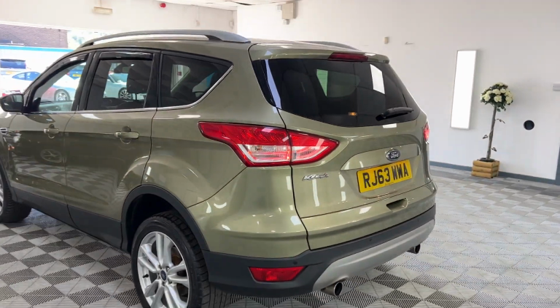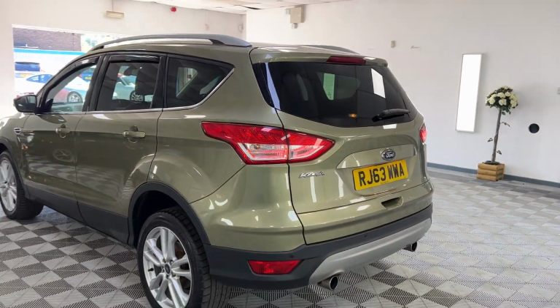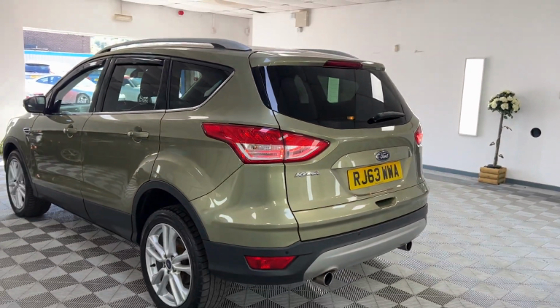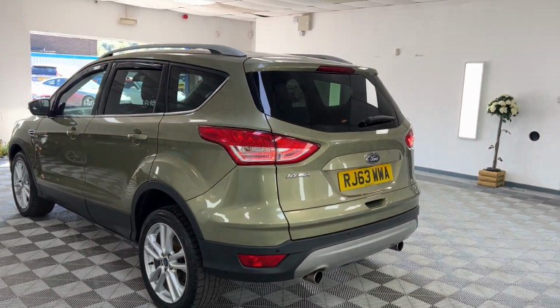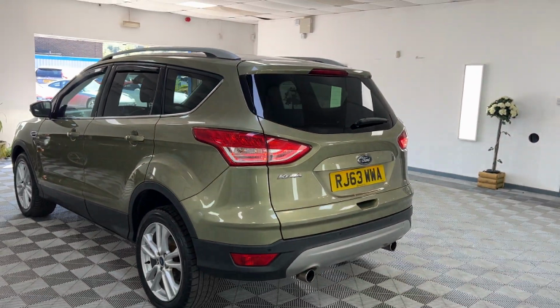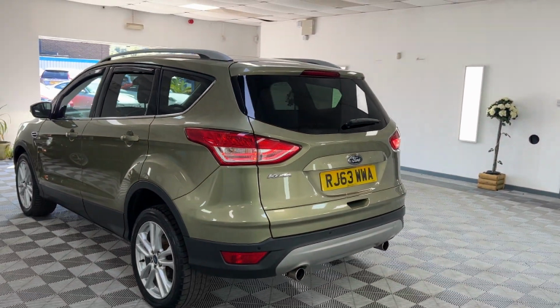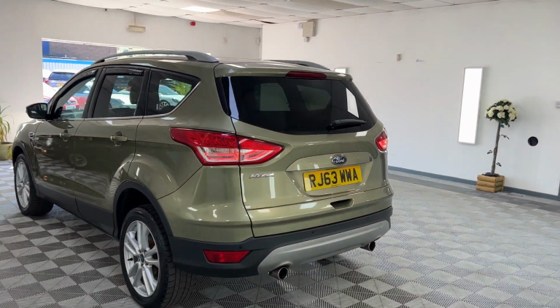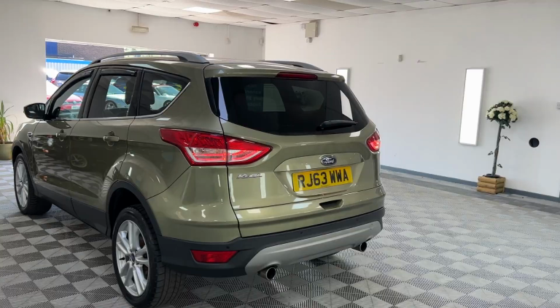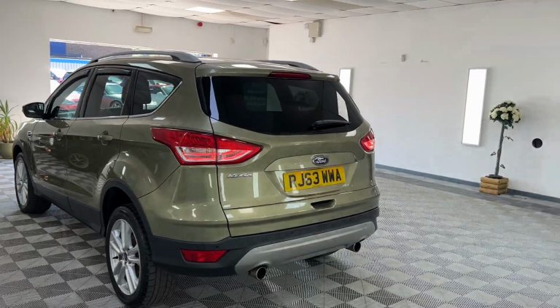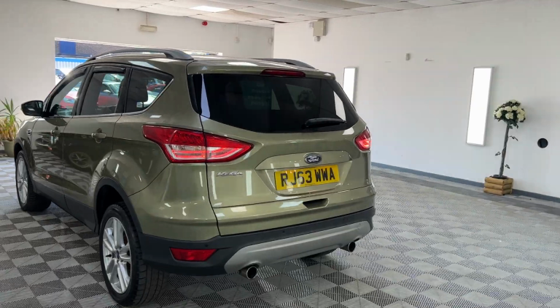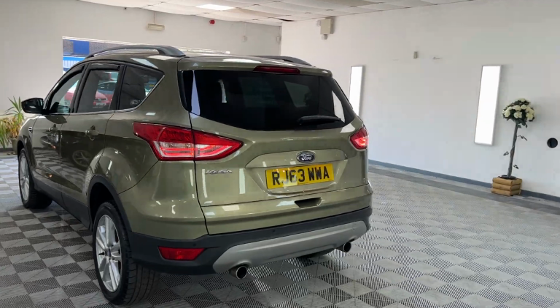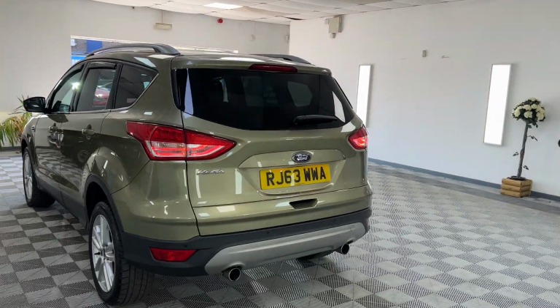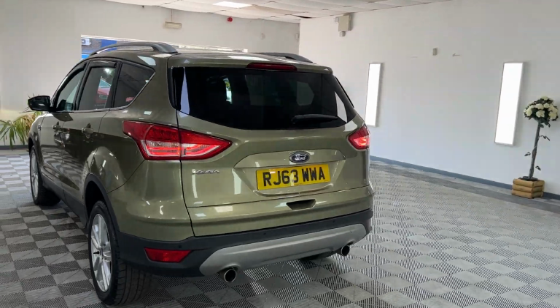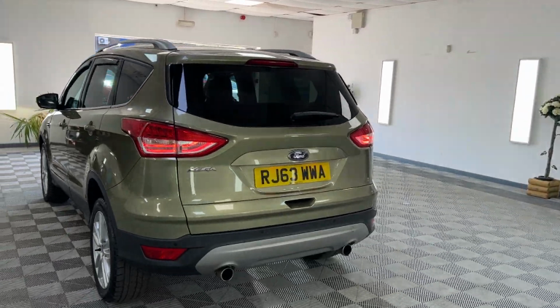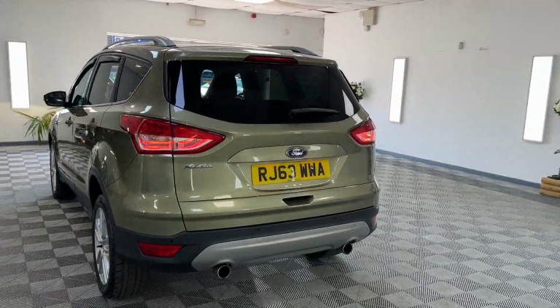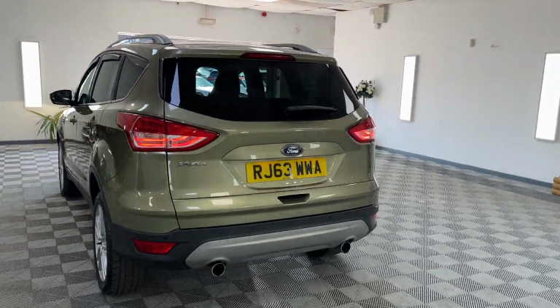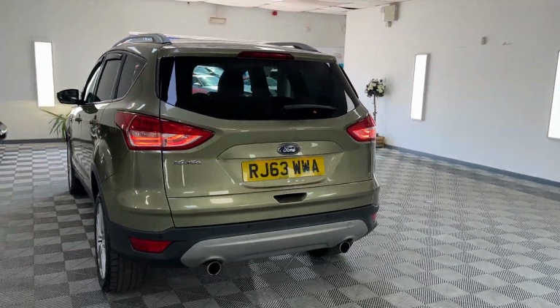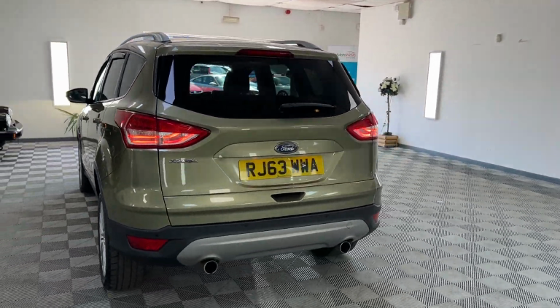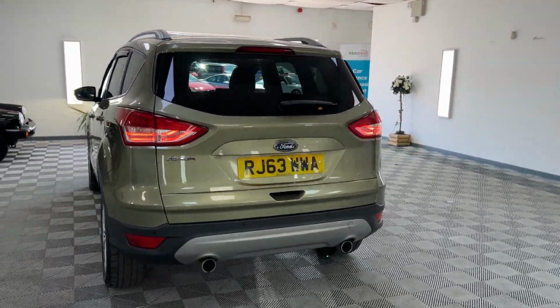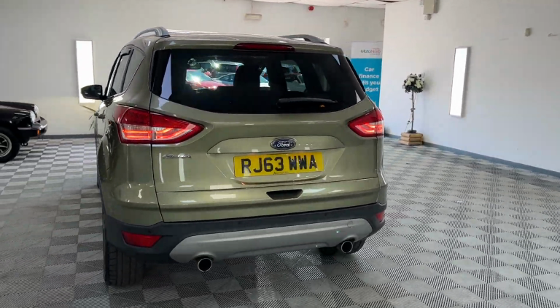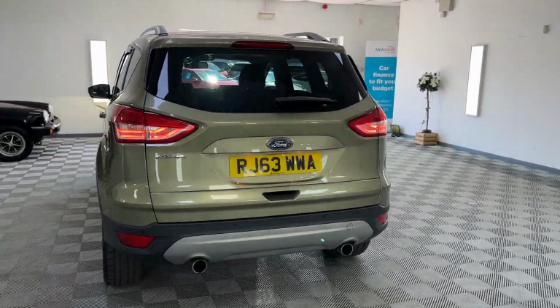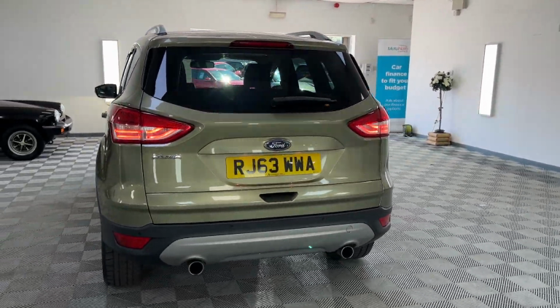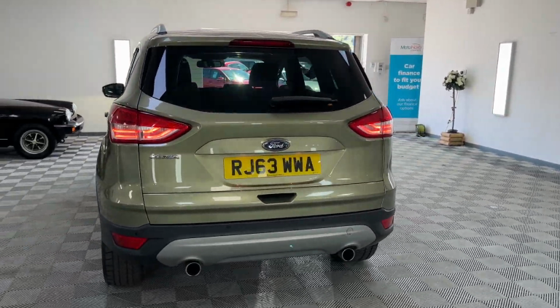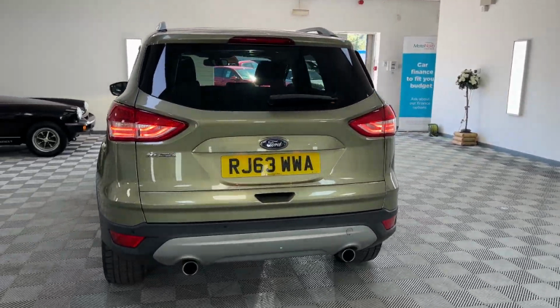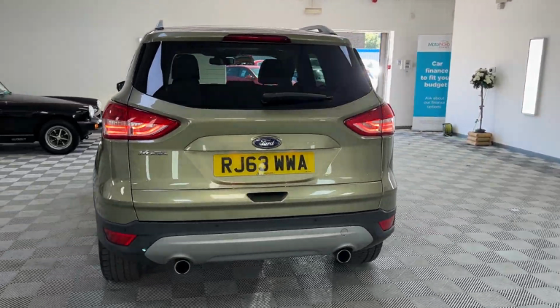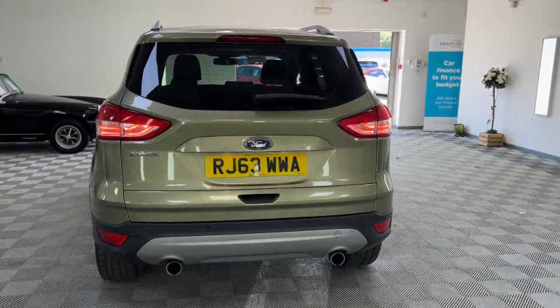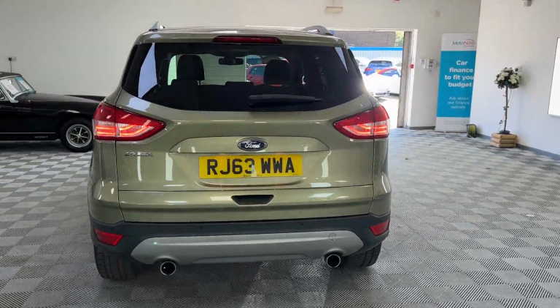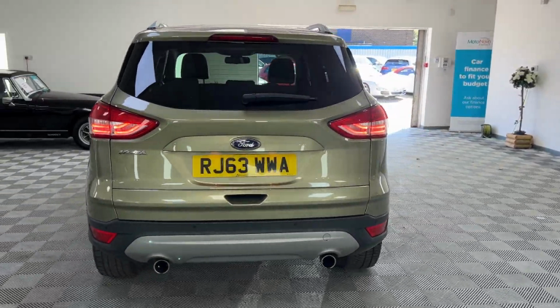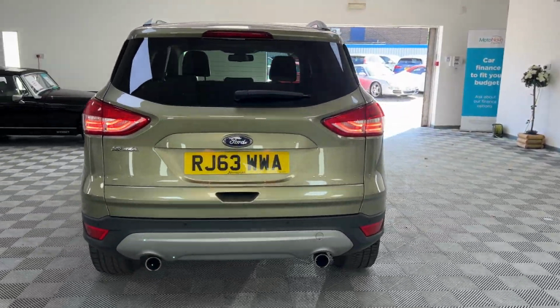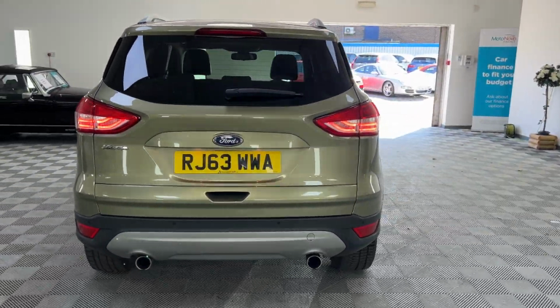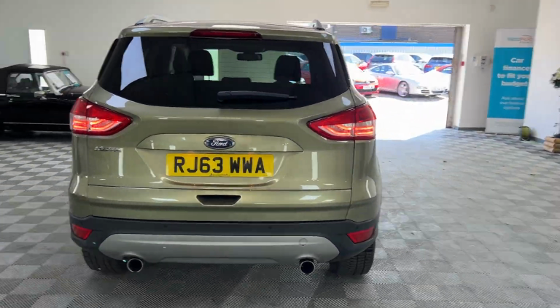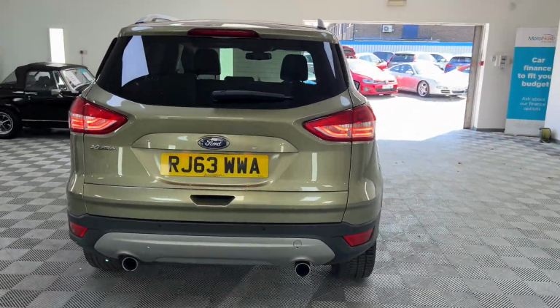It's lovely to travel in the back of one of these. There are rear parking sensors fitted as well.